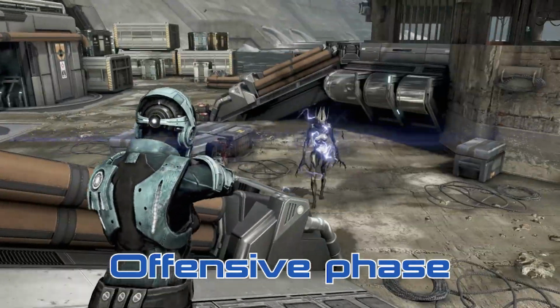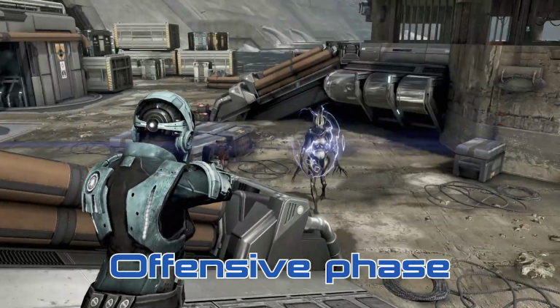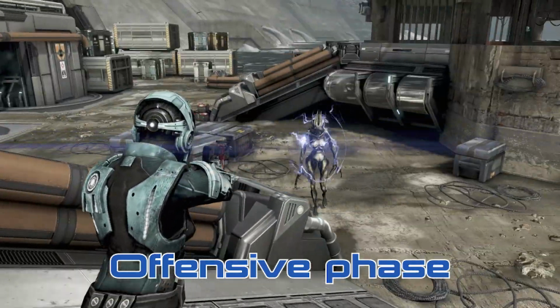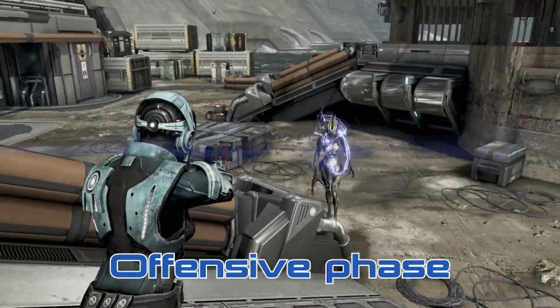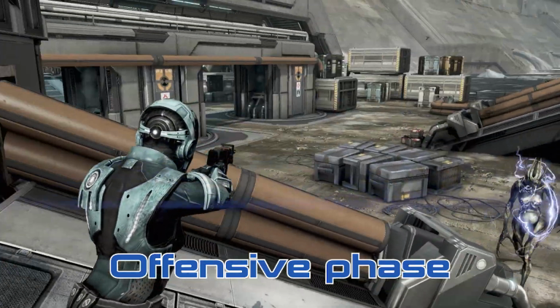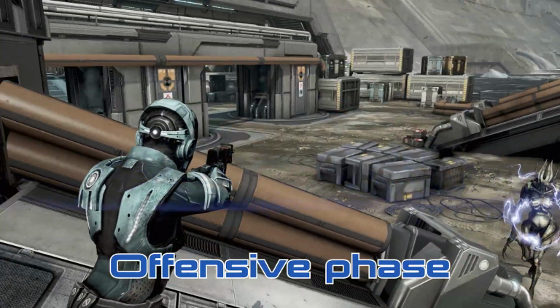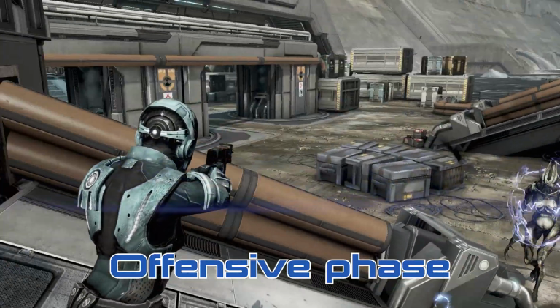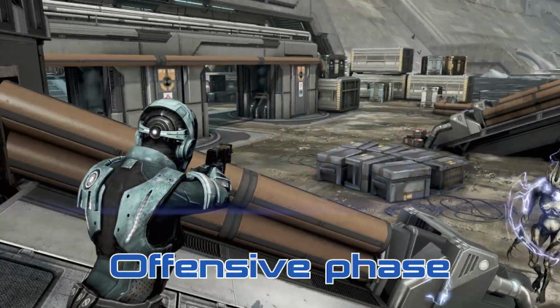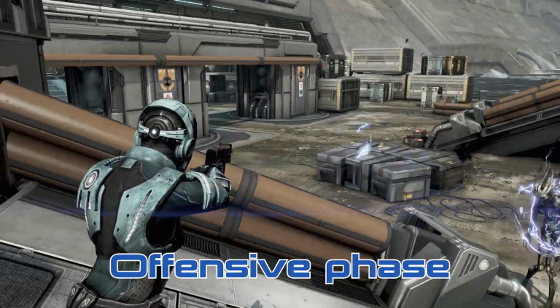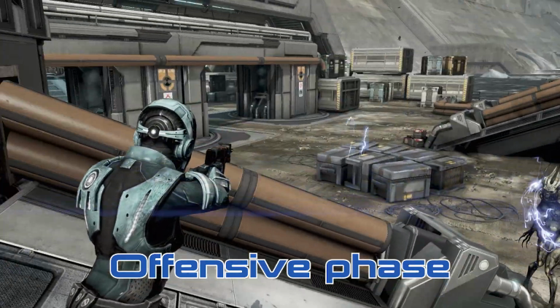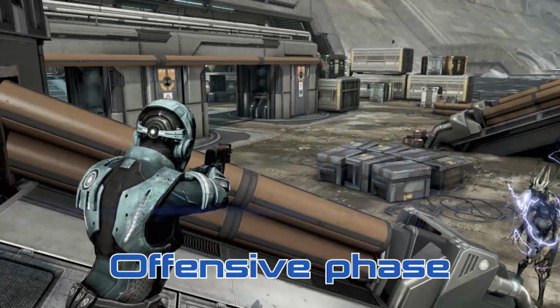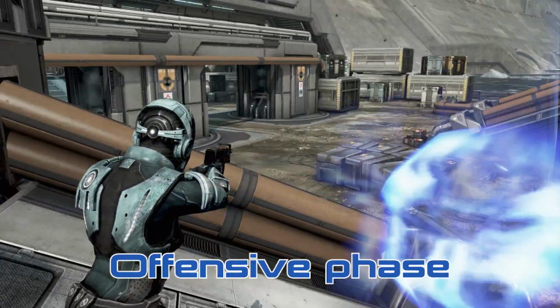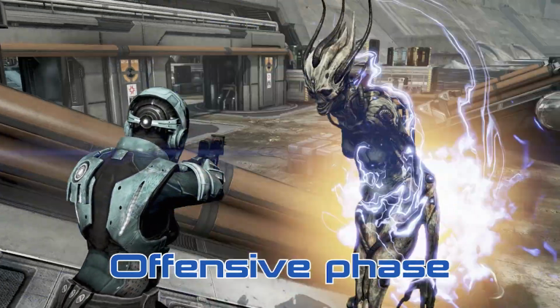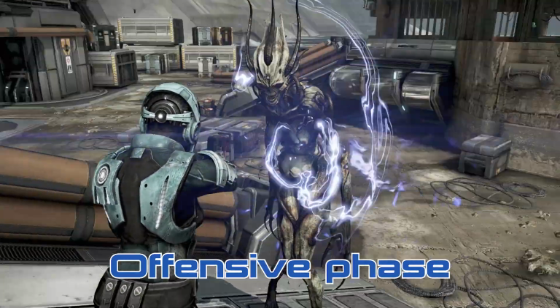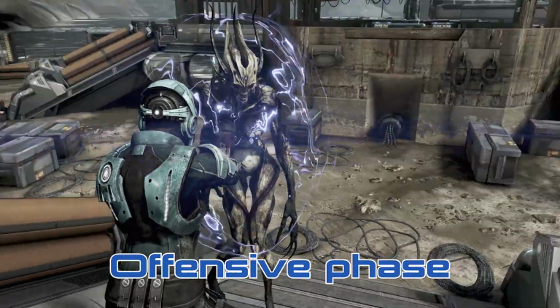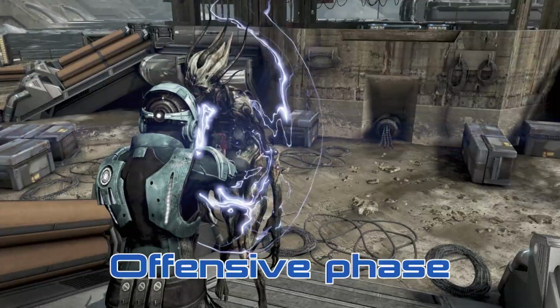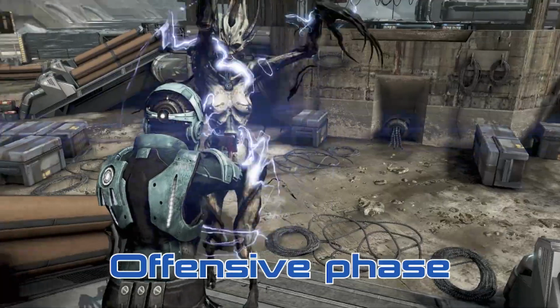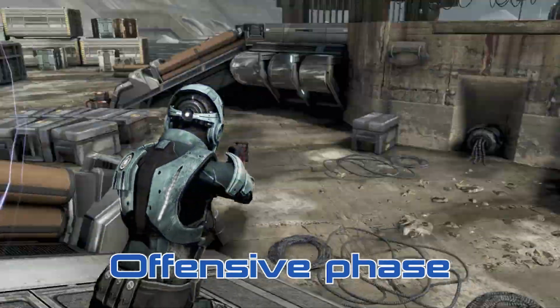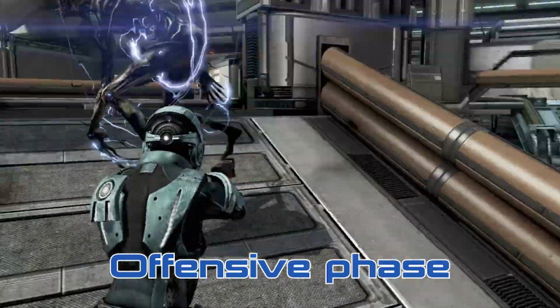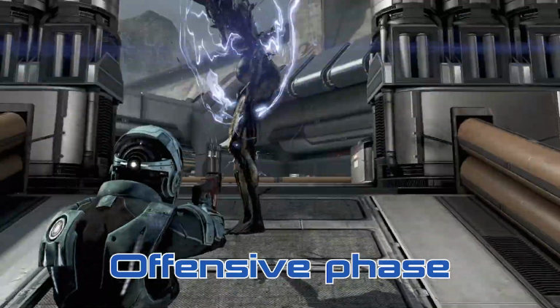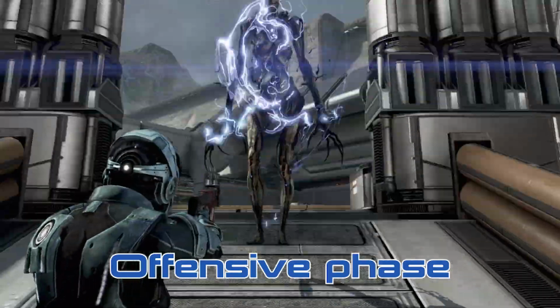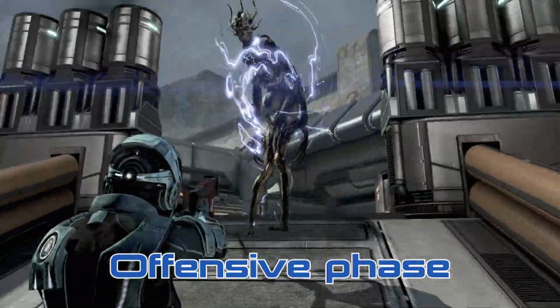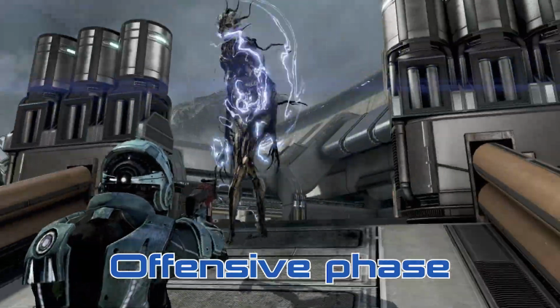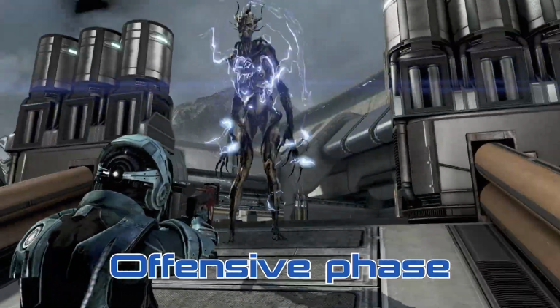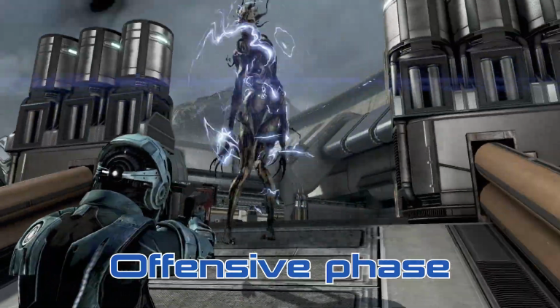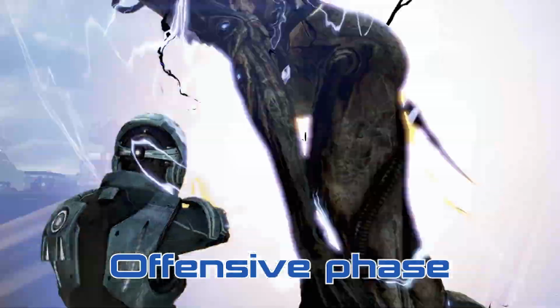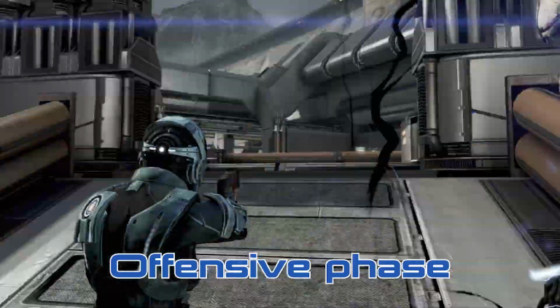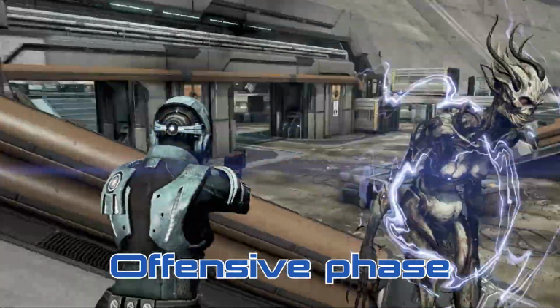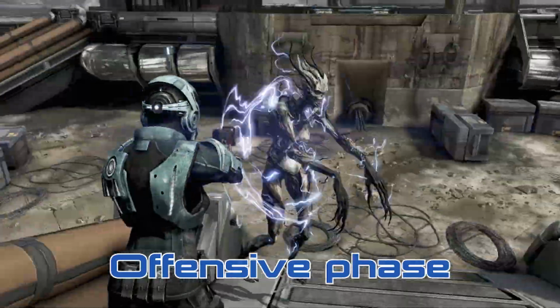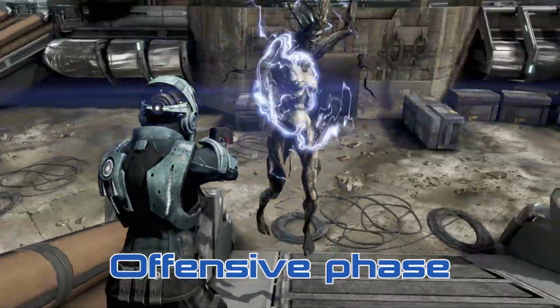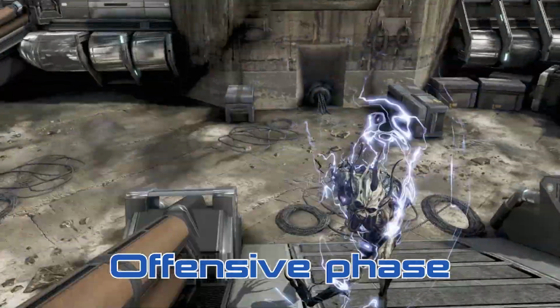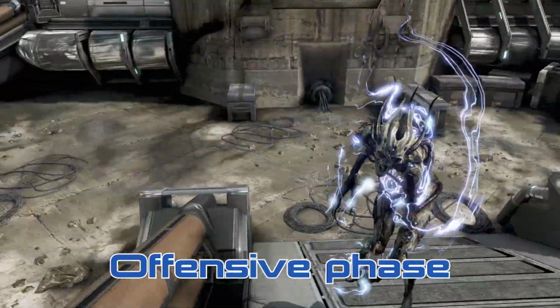Here I'm demonstrating that you can avoid executions from different elevations. This works on any enemy that can execute.